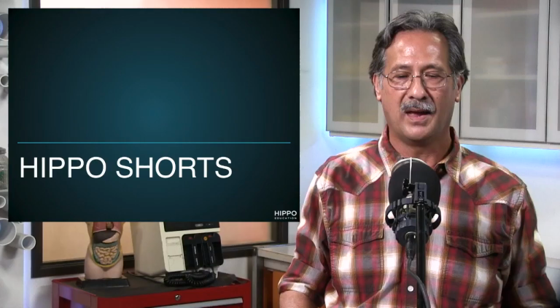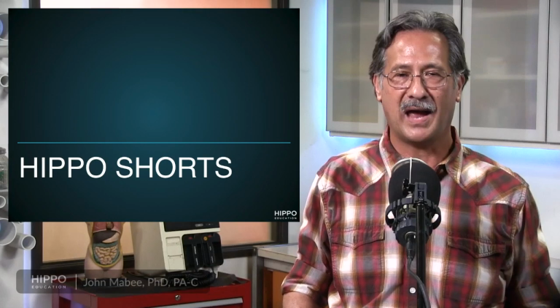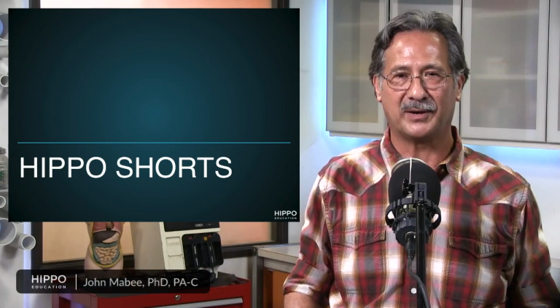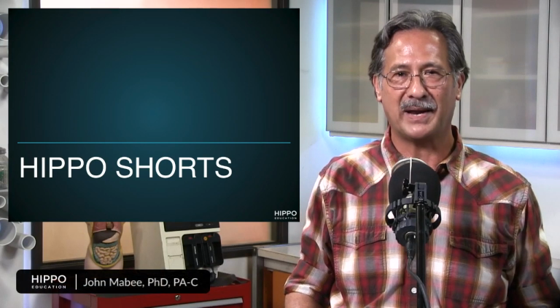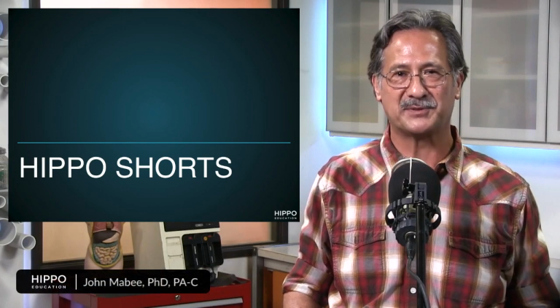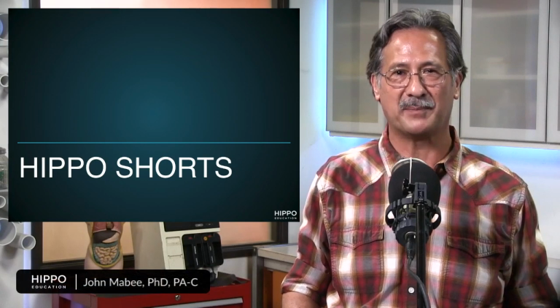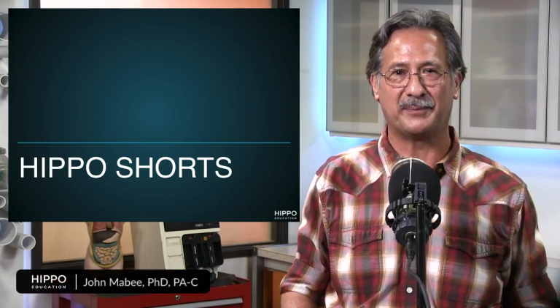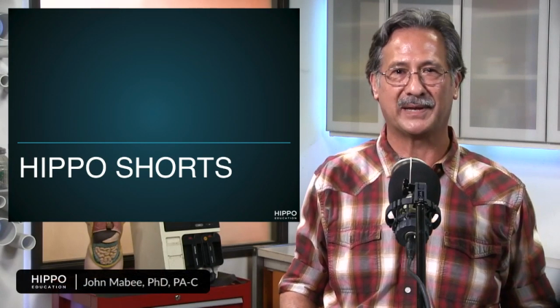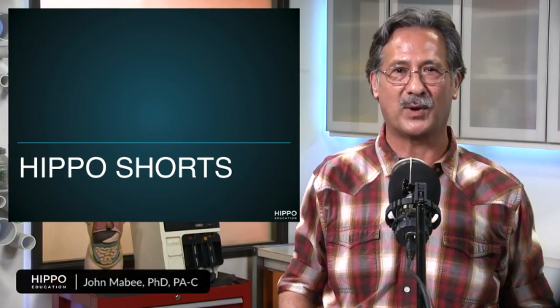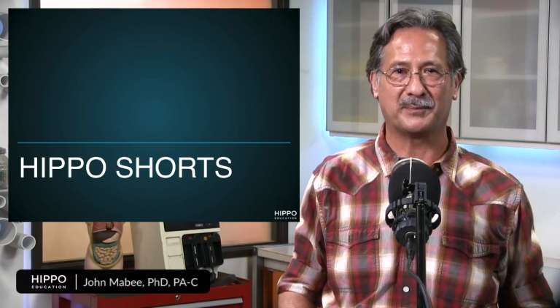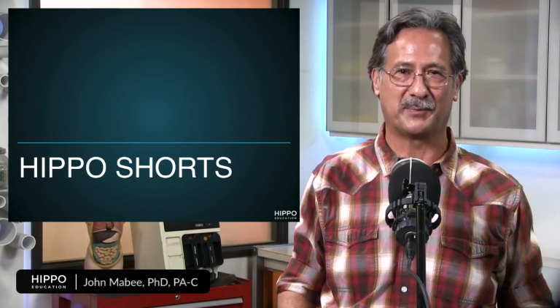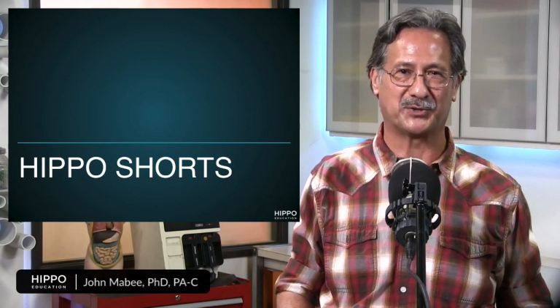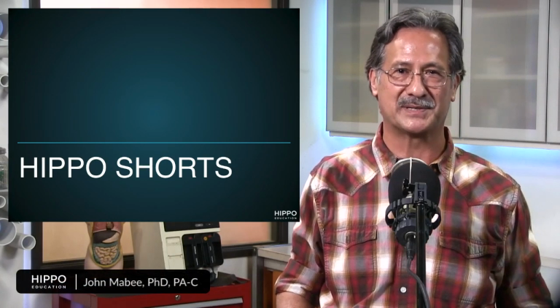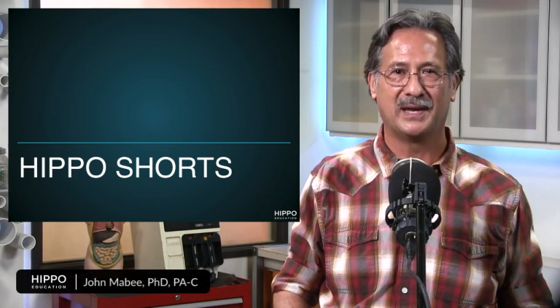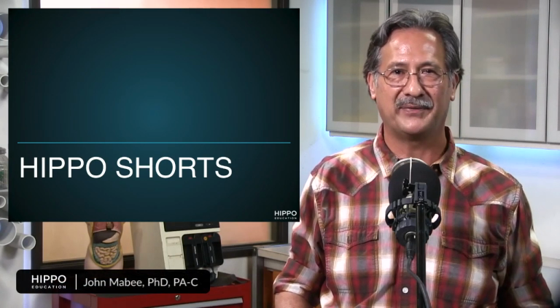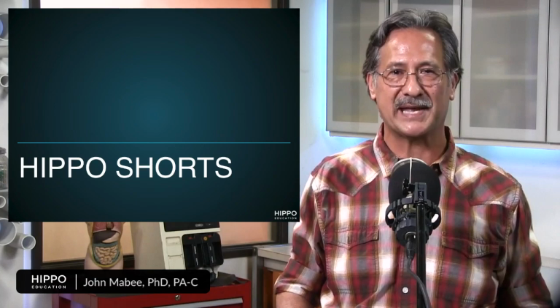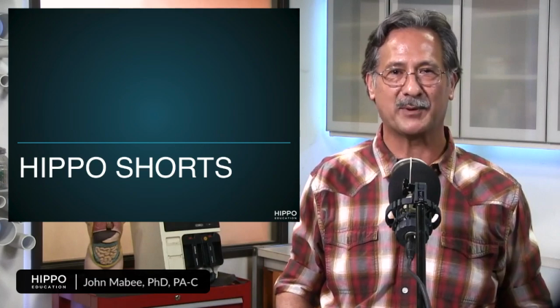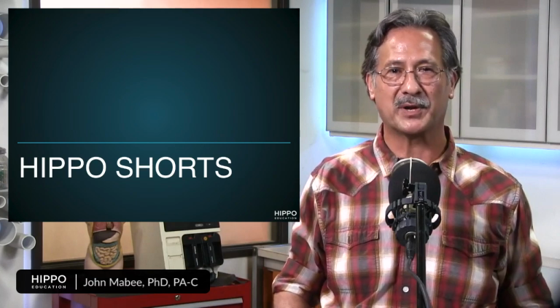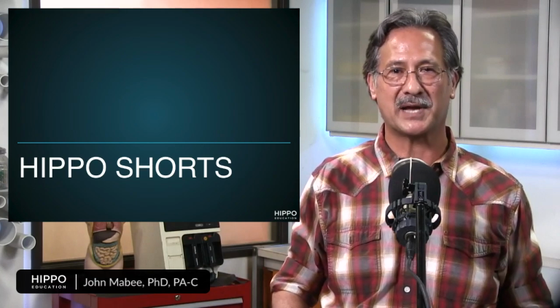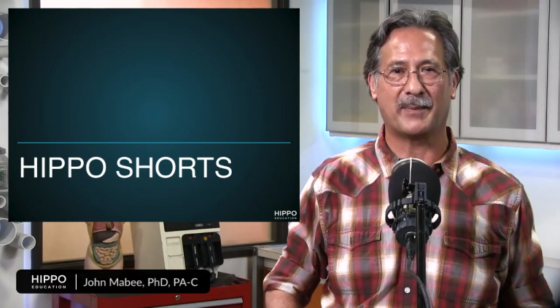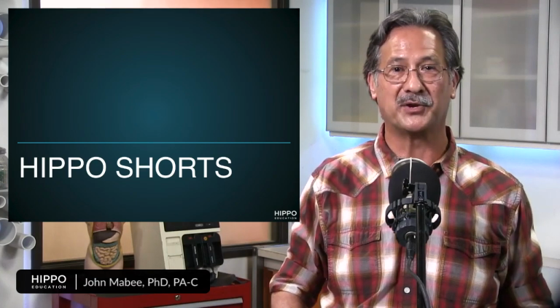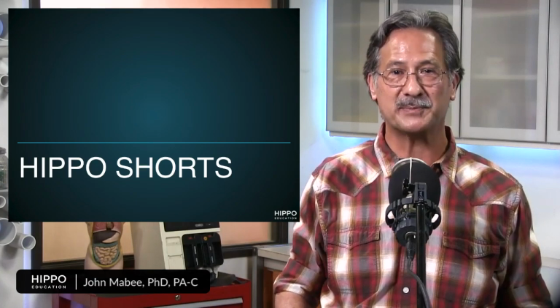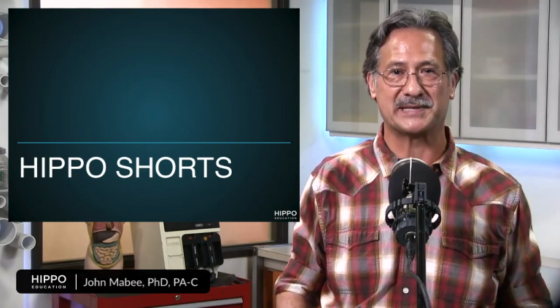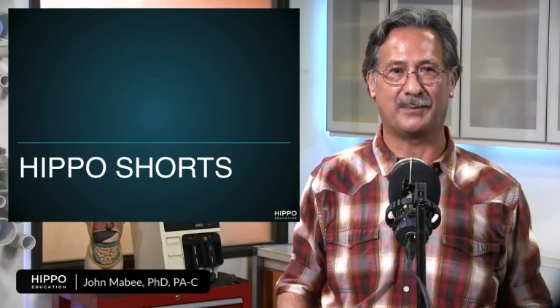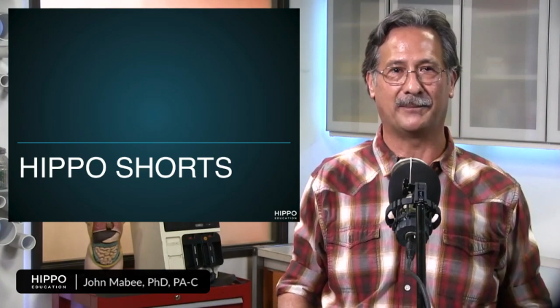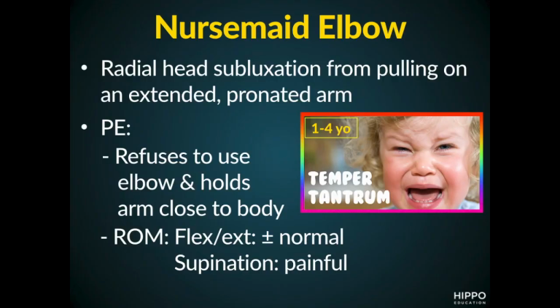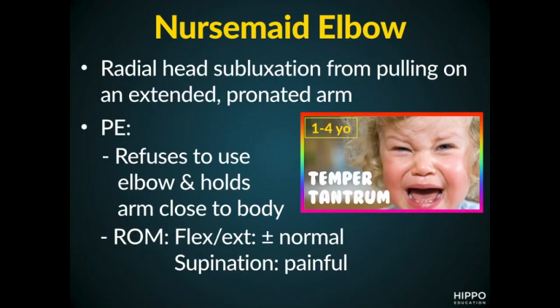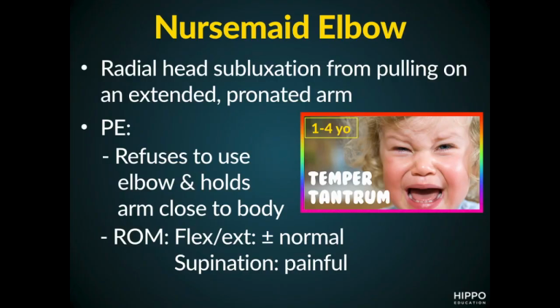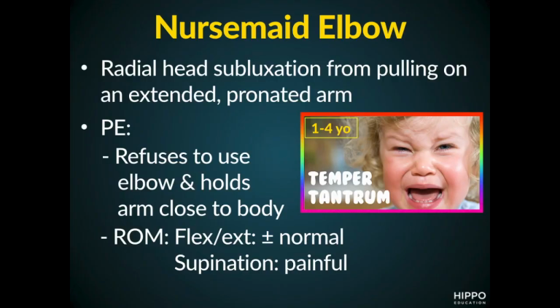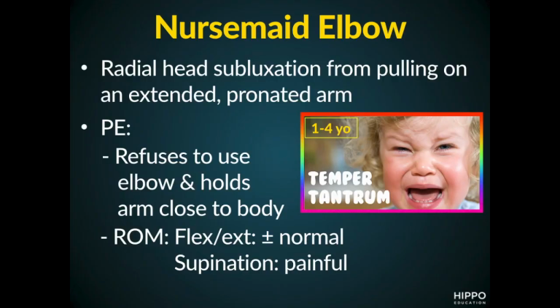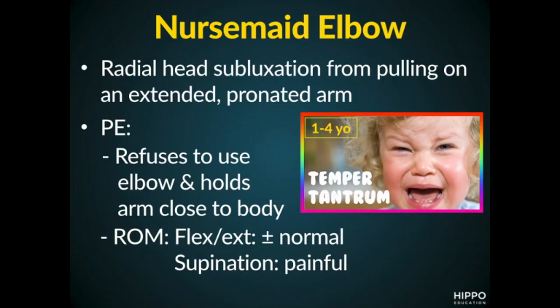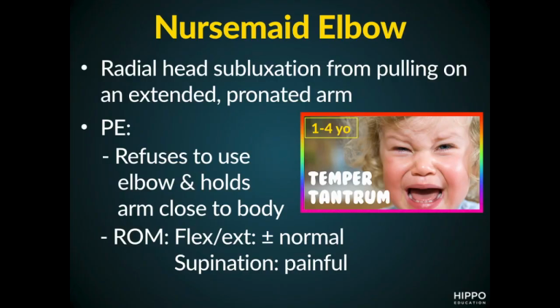Hi there, my name is John Mabey, and welcome to Hippo Shorts. In this segment, we're going to talk about nursemaid's elbow. So let's take a look at this first slide.